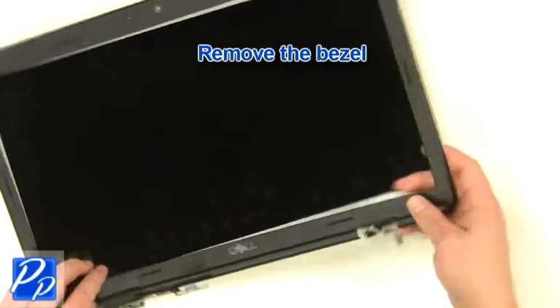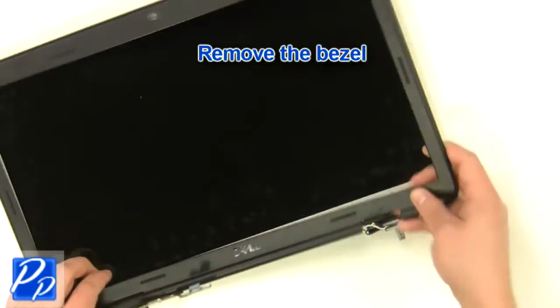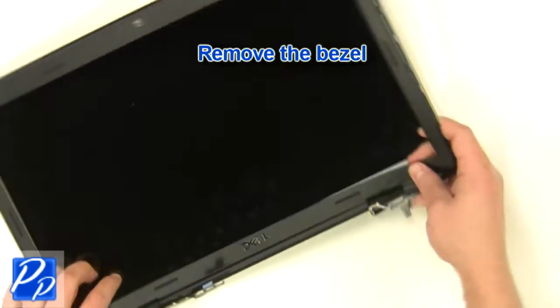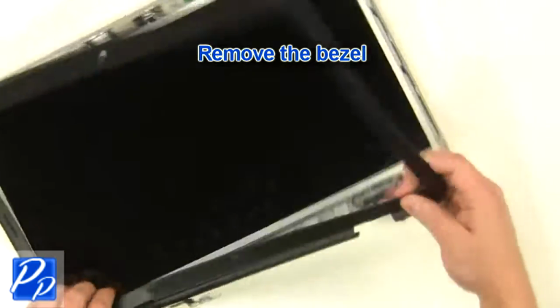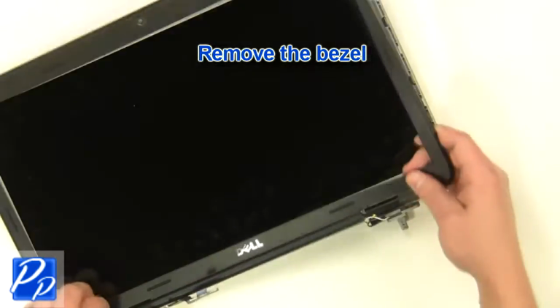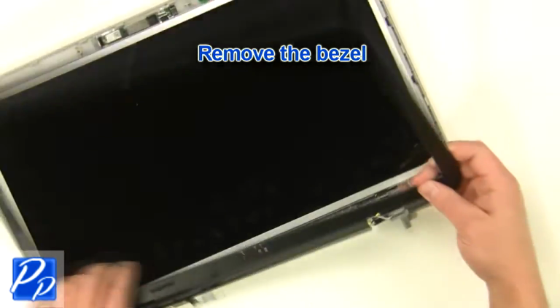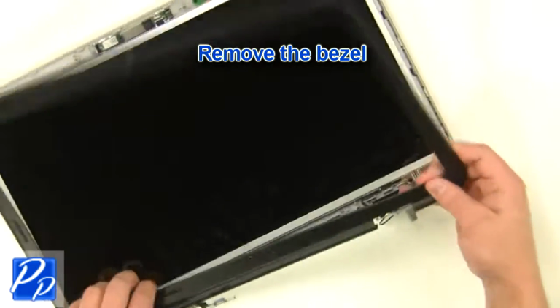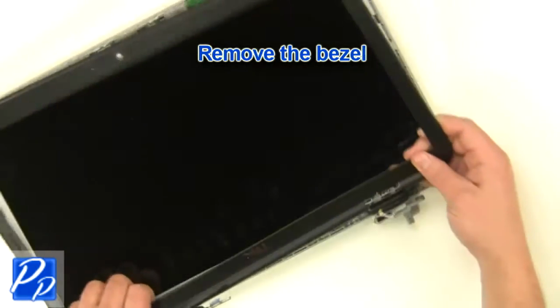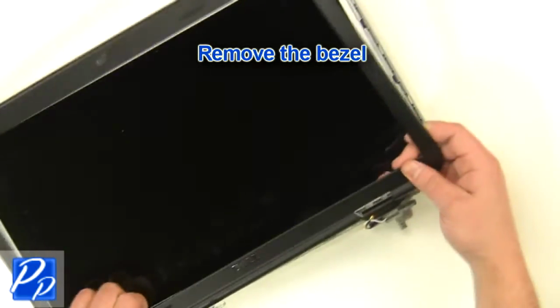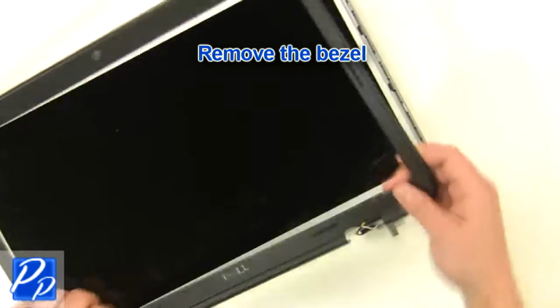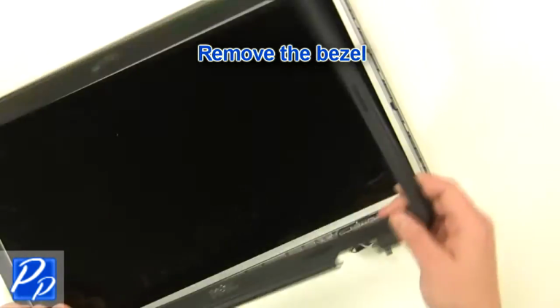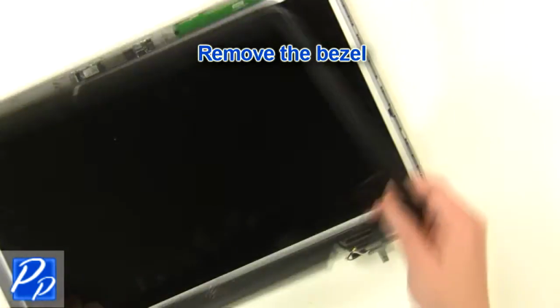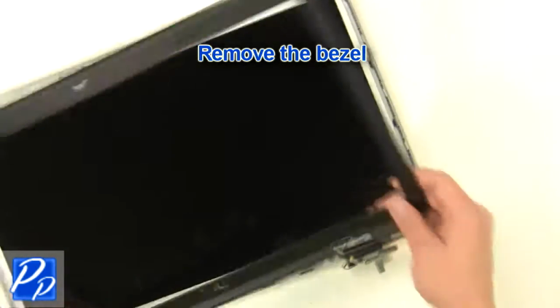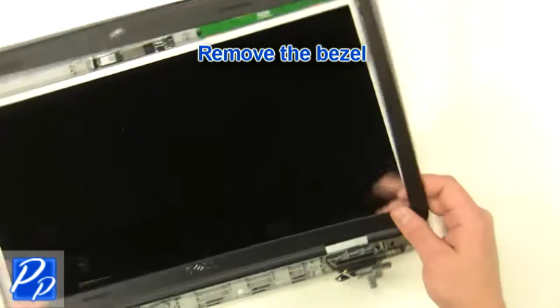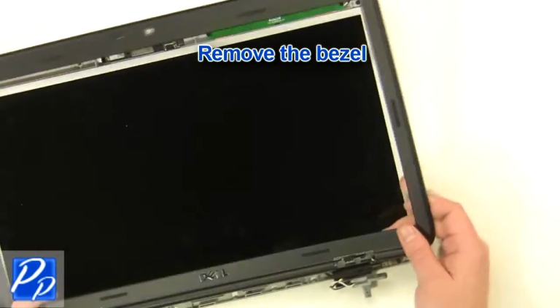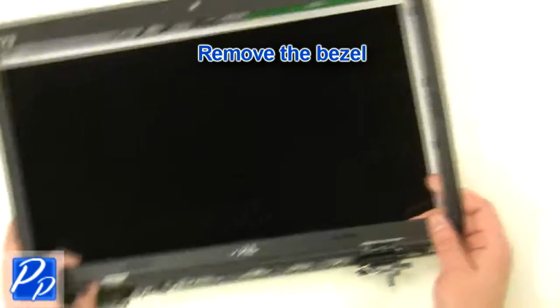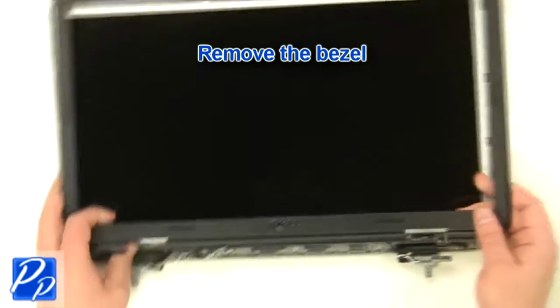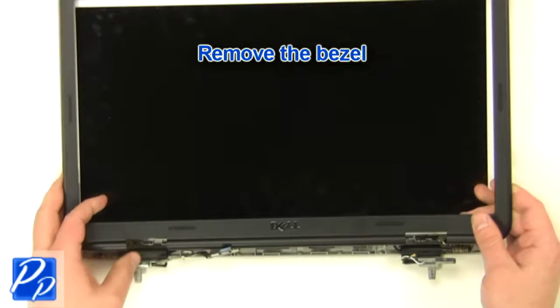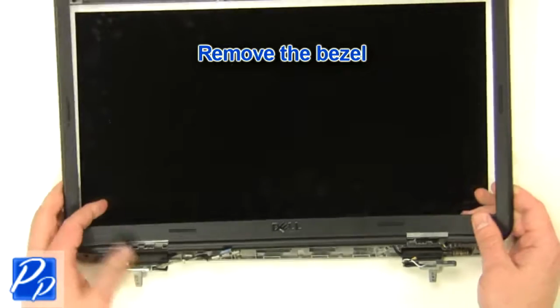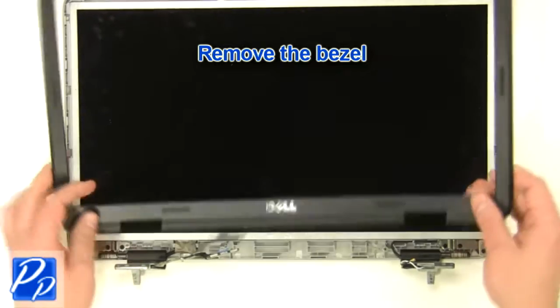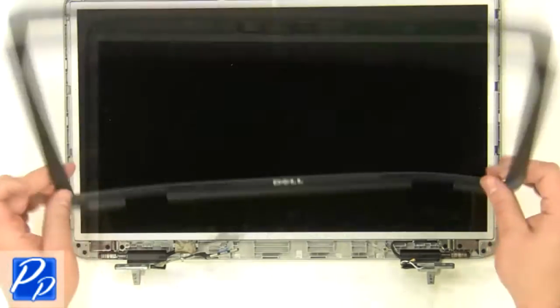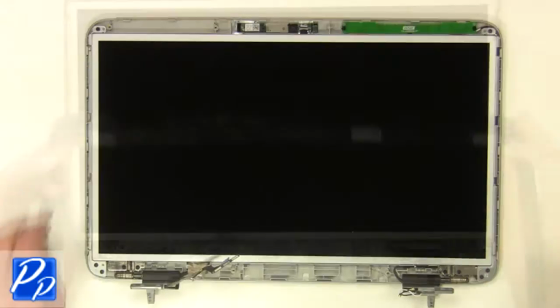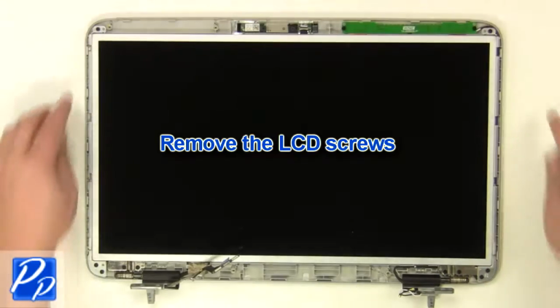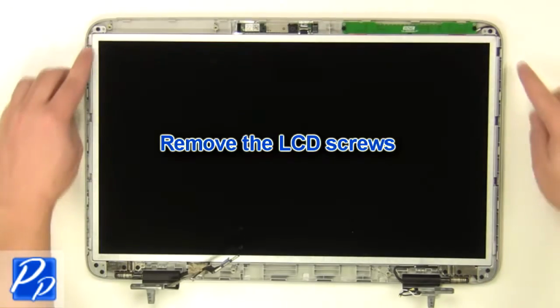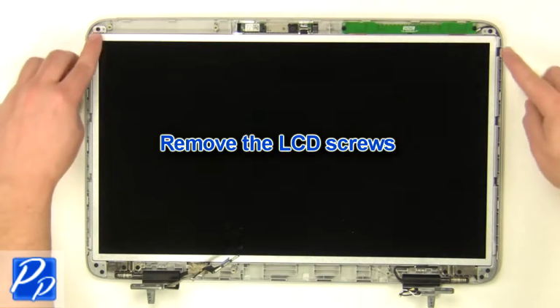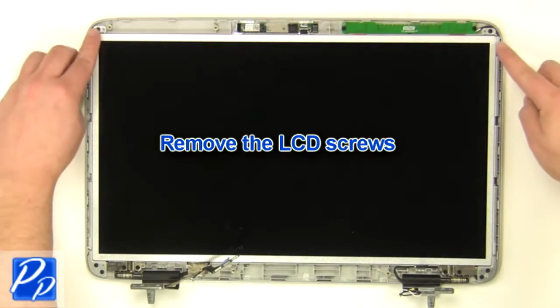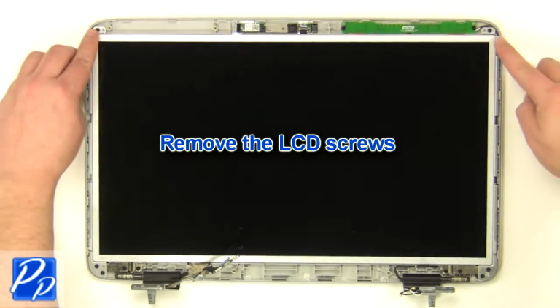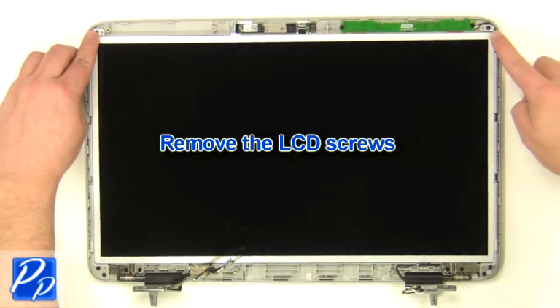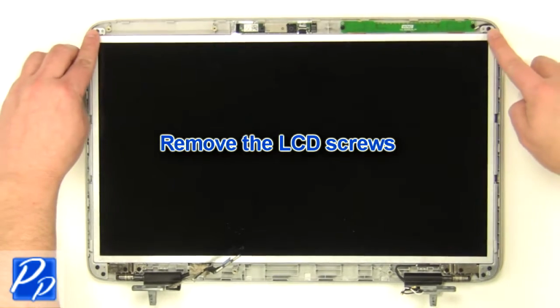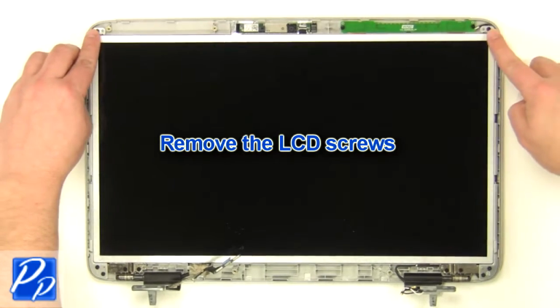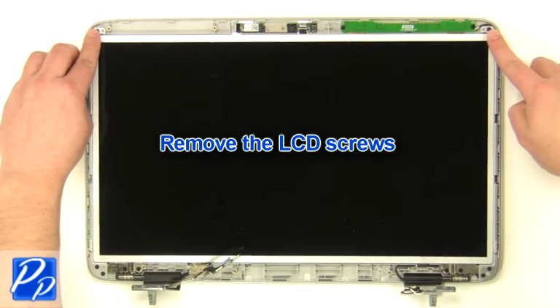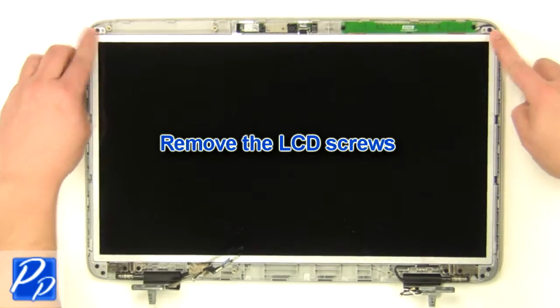Remove the LCD bezel. Remove the LCD screws.